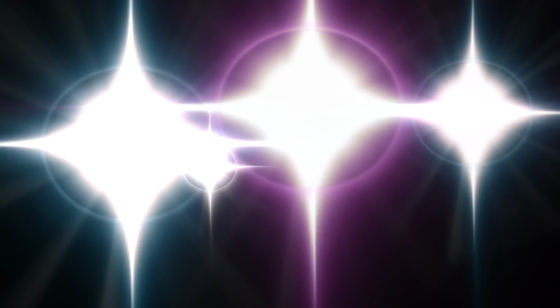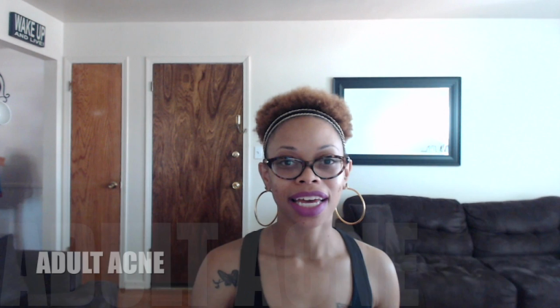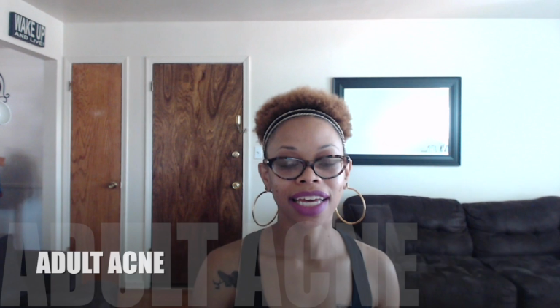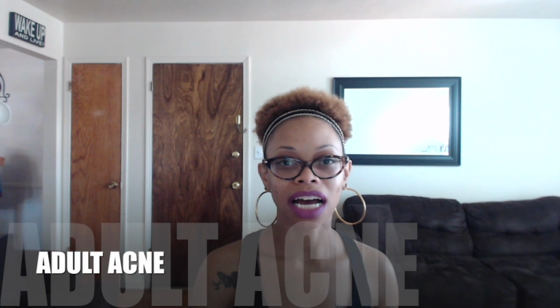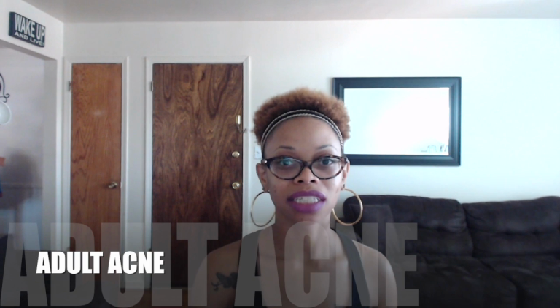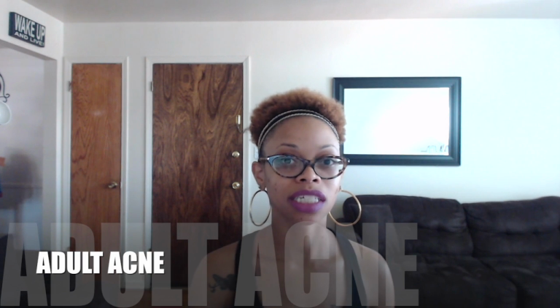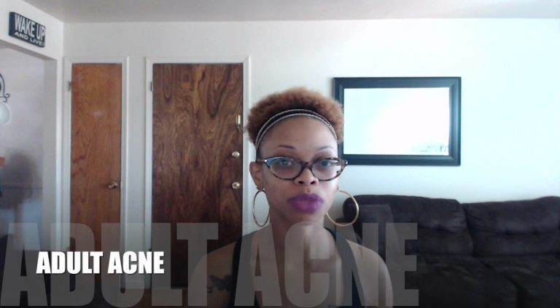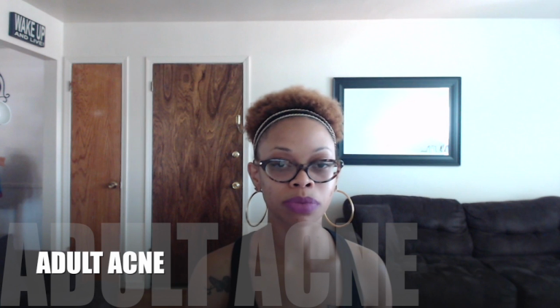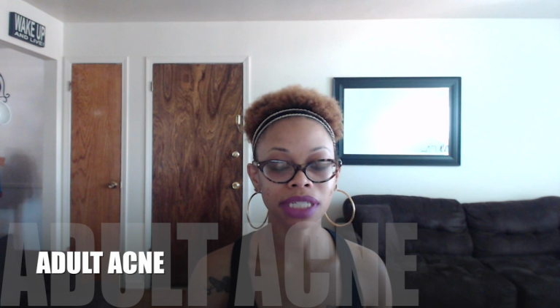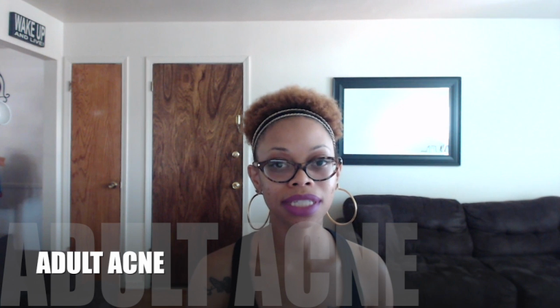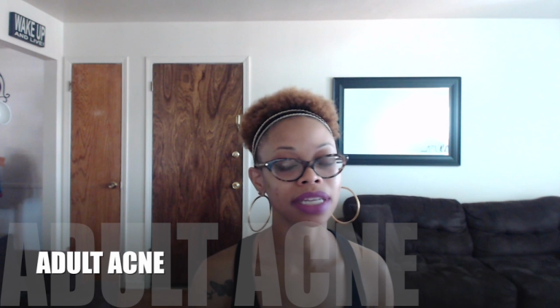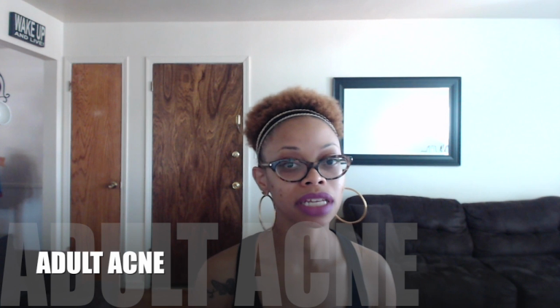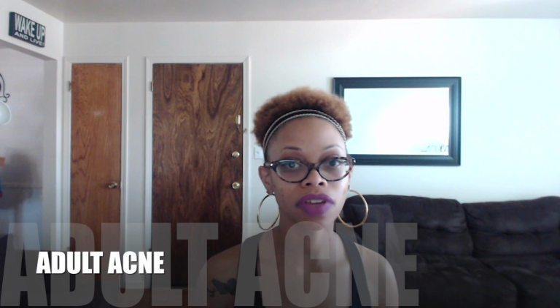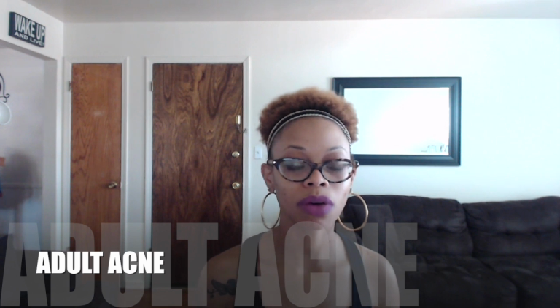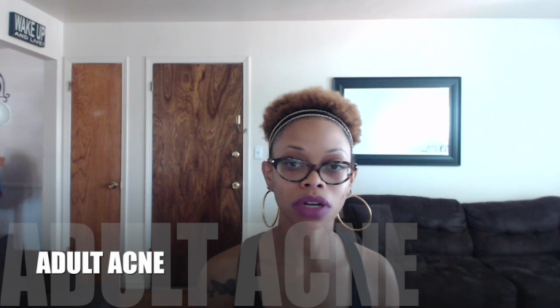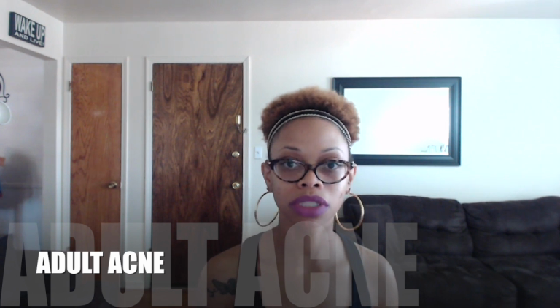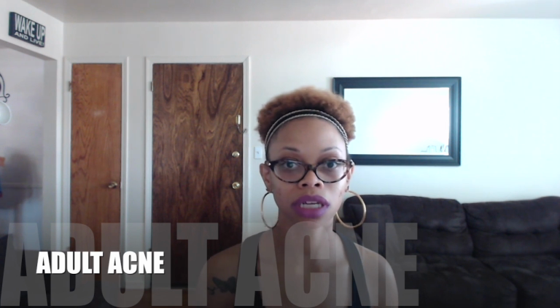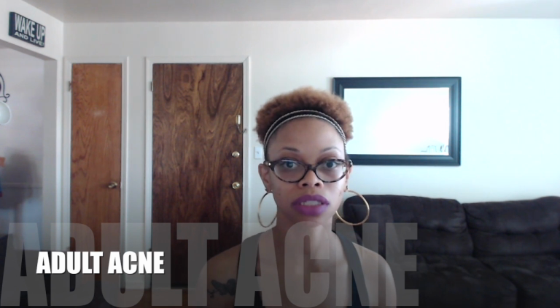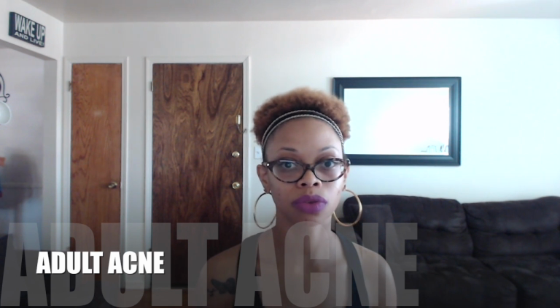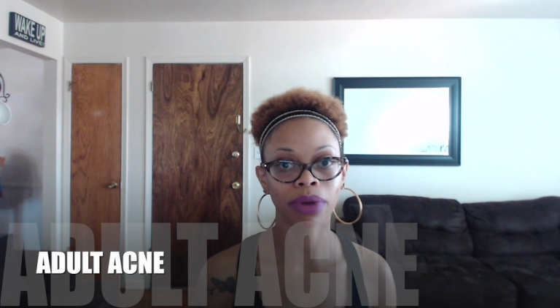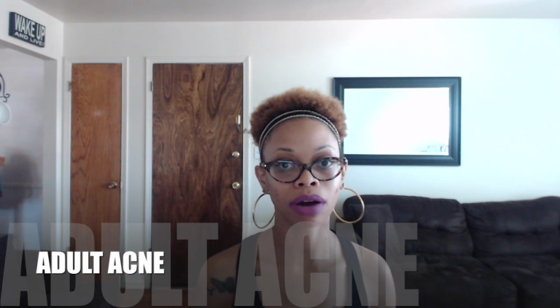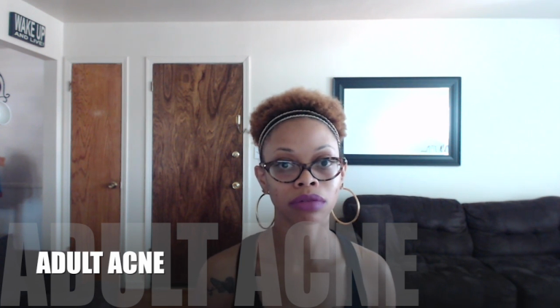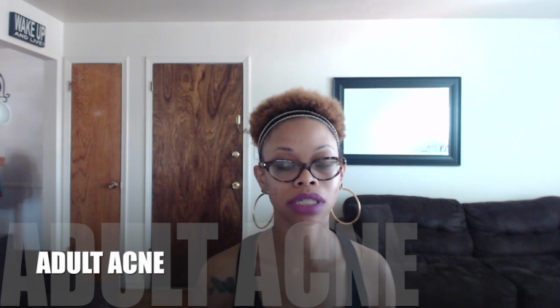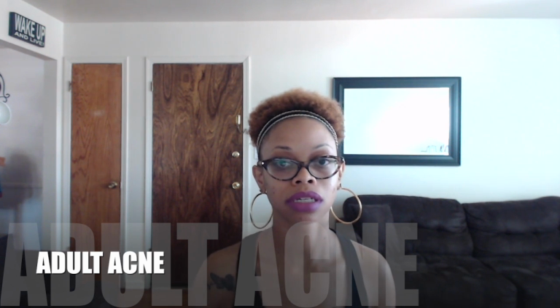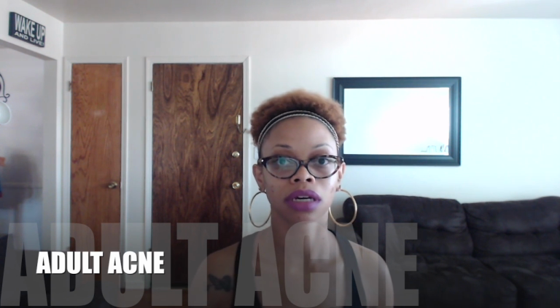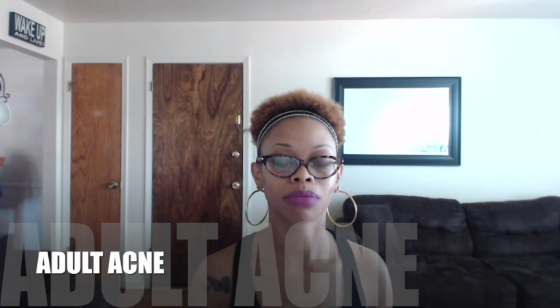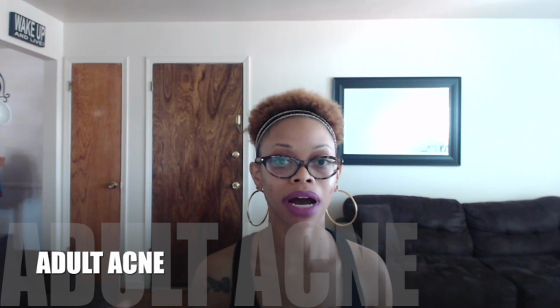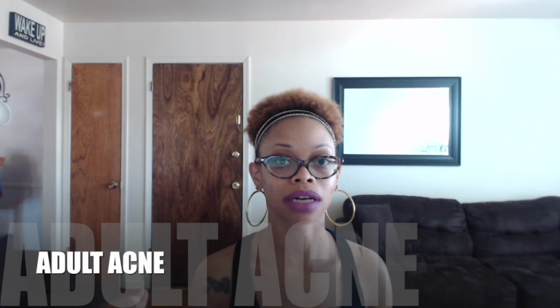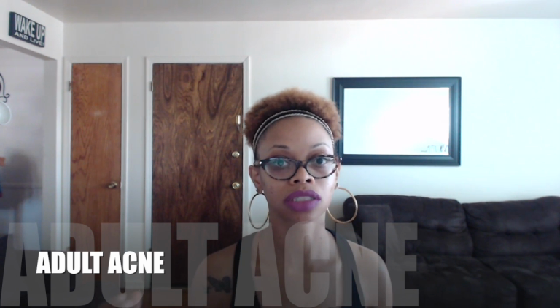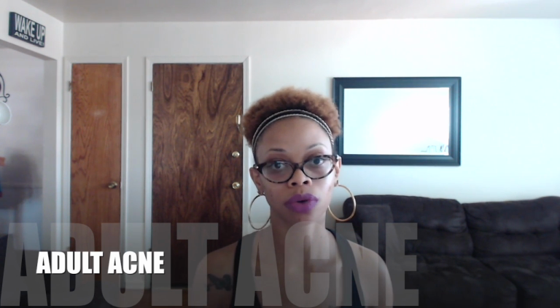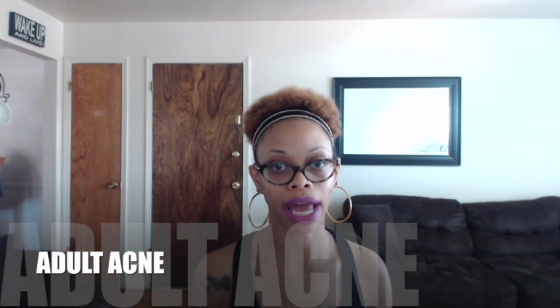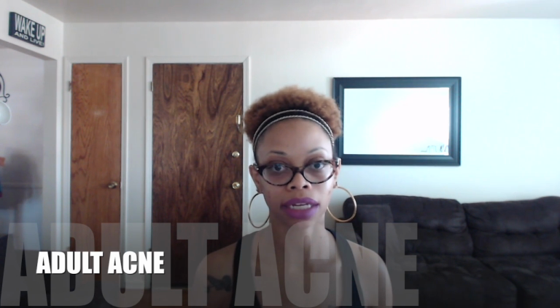Hey guys, it's Ms. Prissy. Today's video I'm going to be telling you about my adult acne.